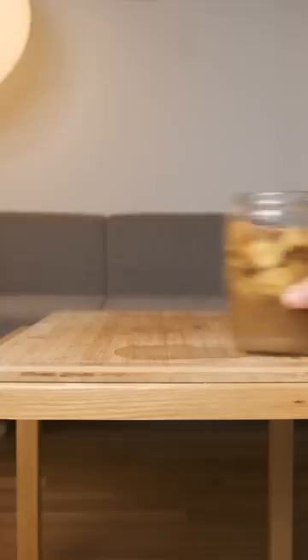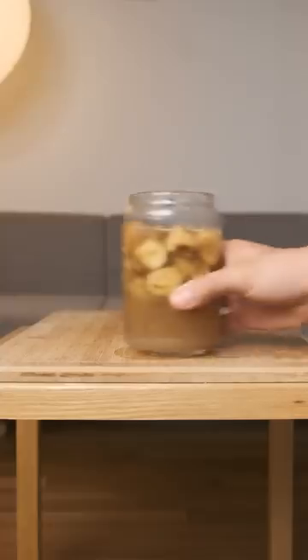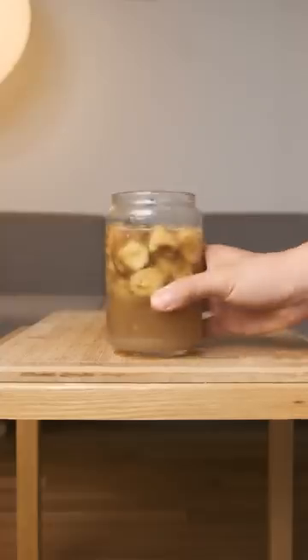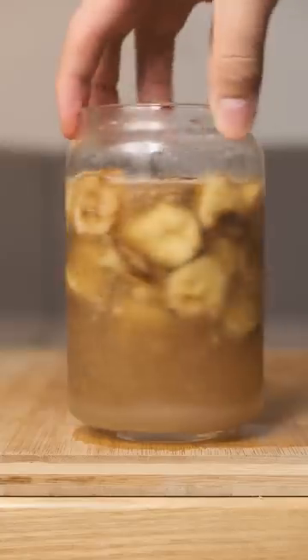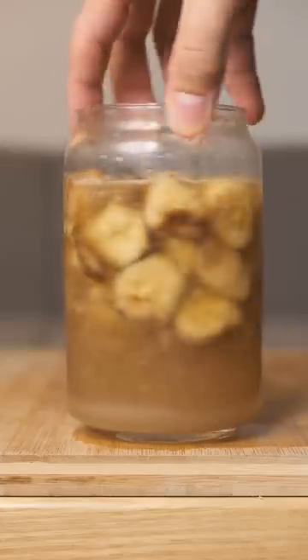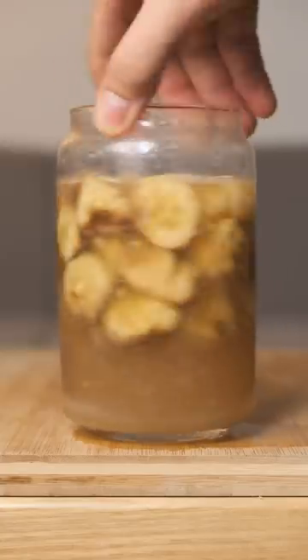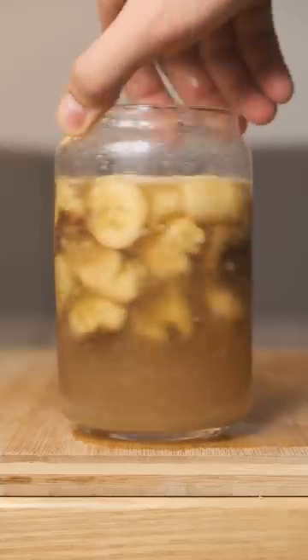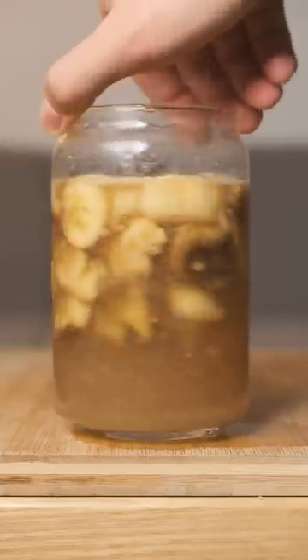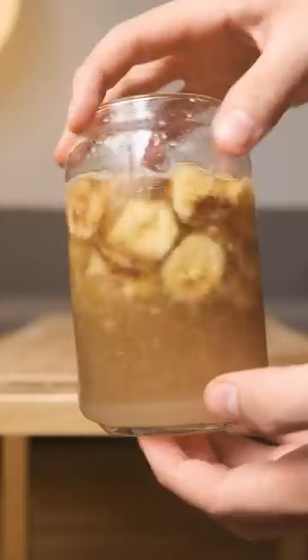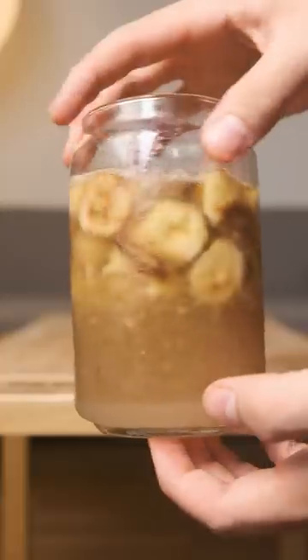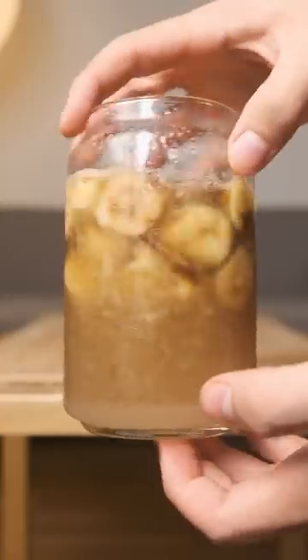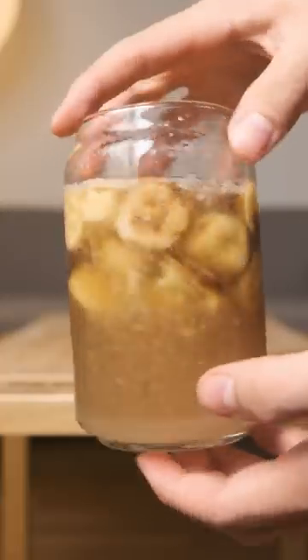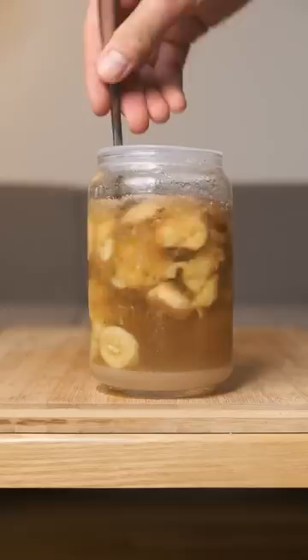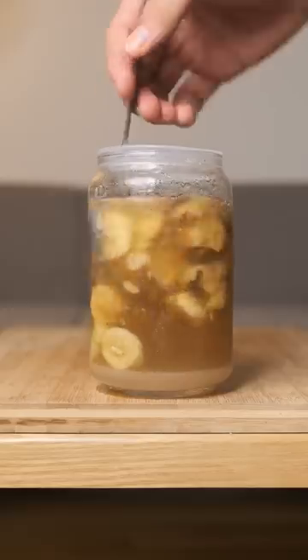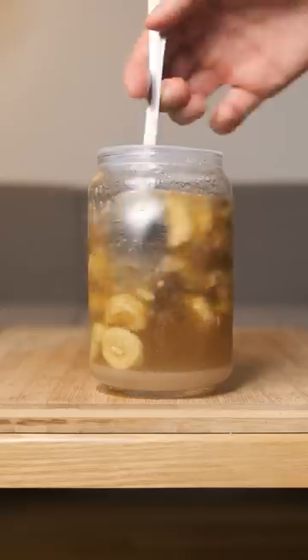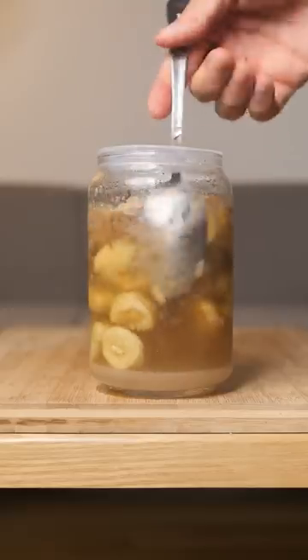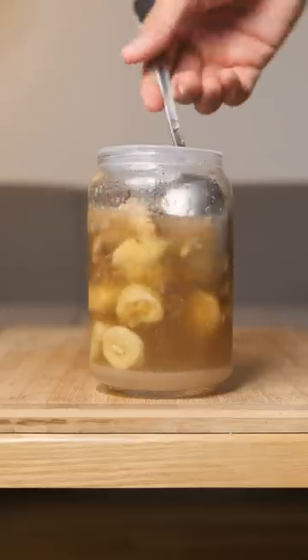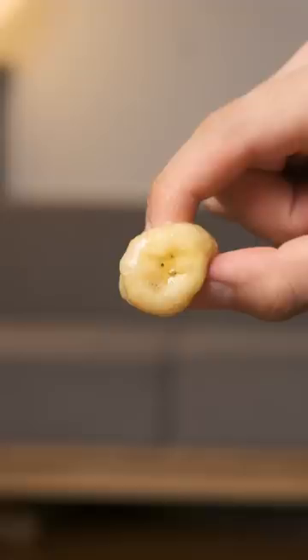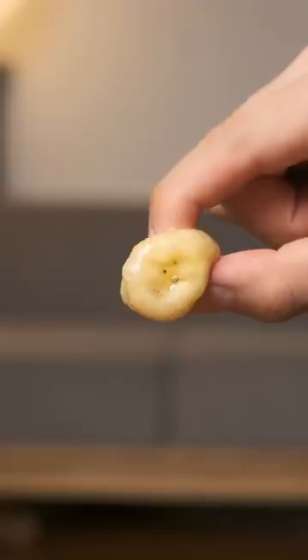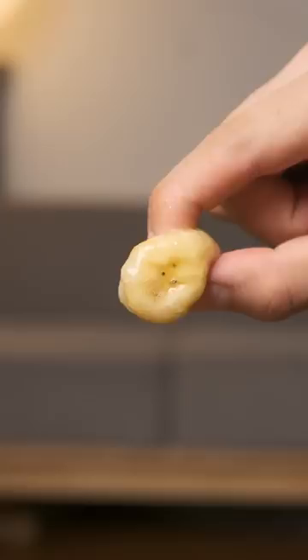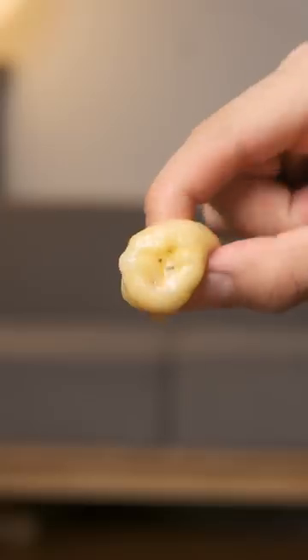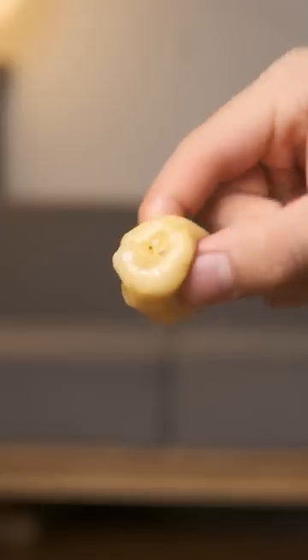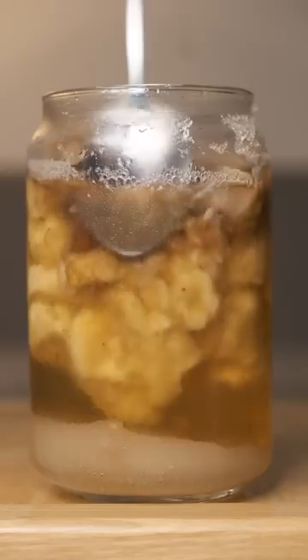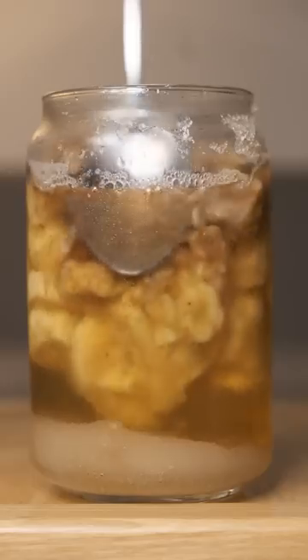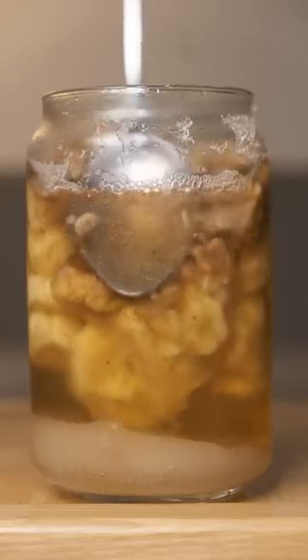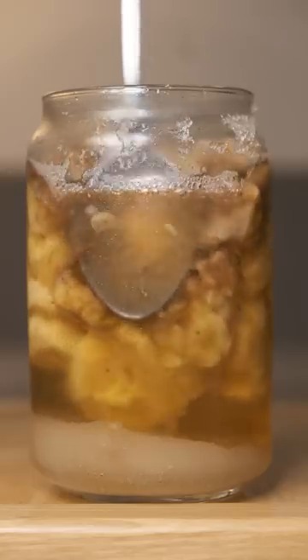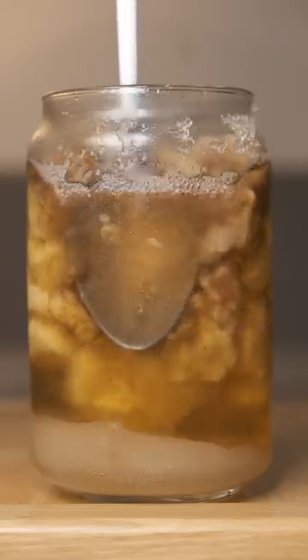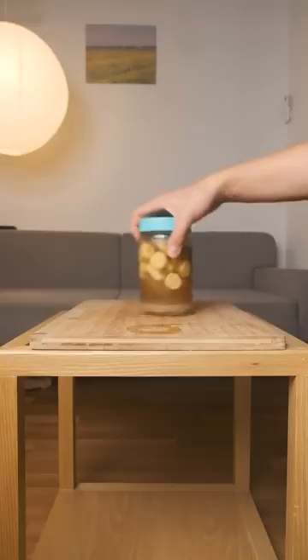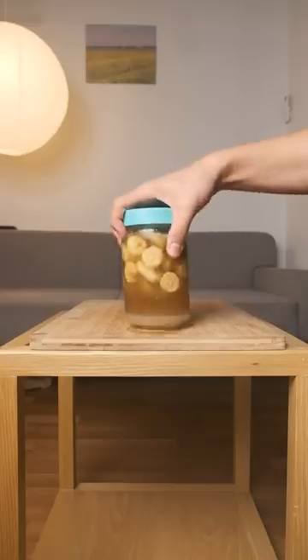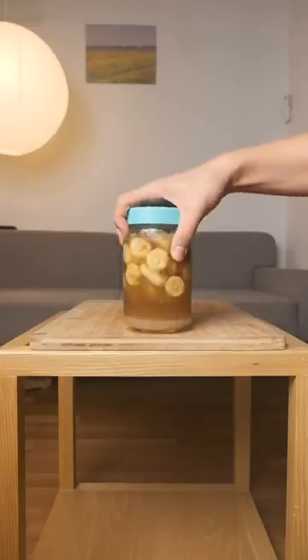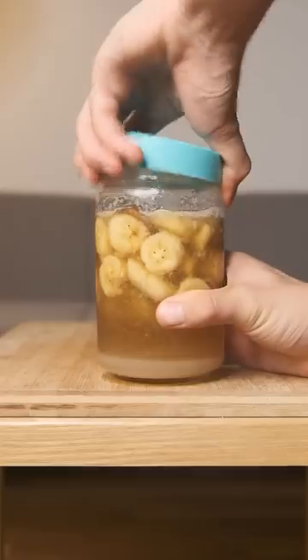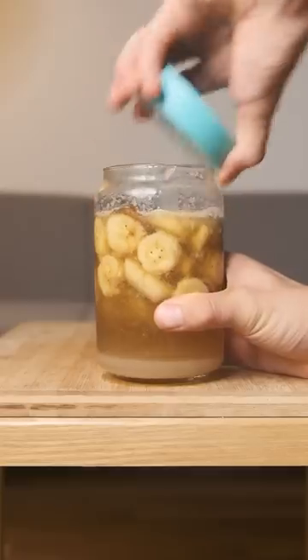I left some non-vegan bananas in a vegan jar of sugar for about three weeks to make syrup out of them. So how did it turn out?